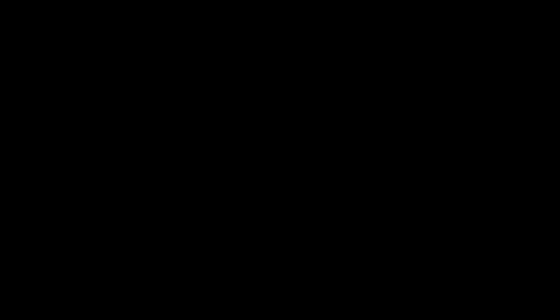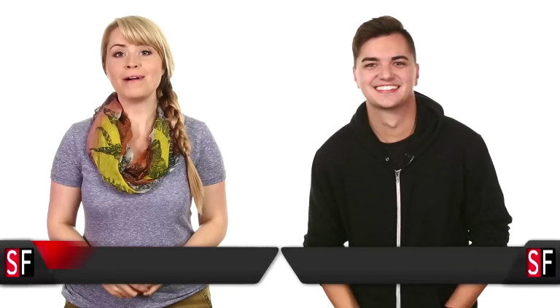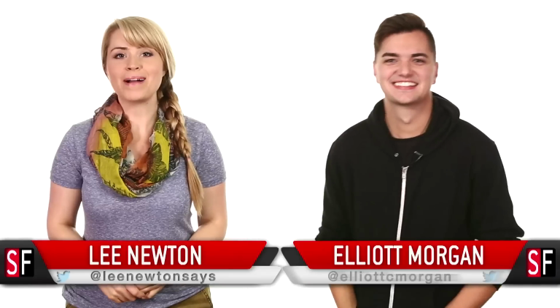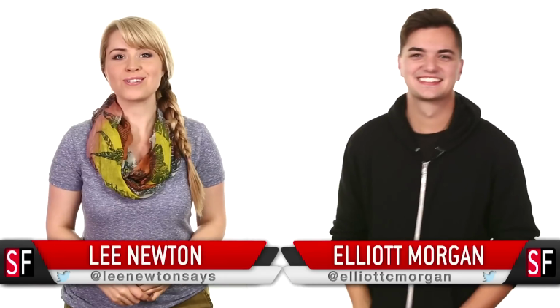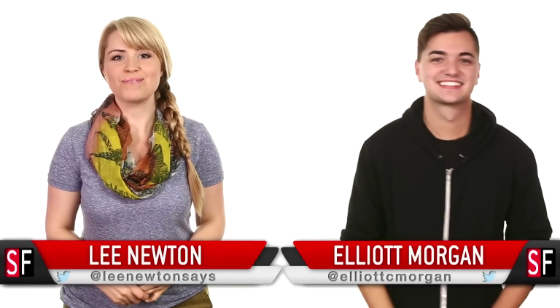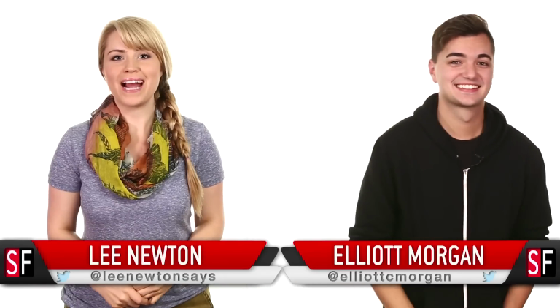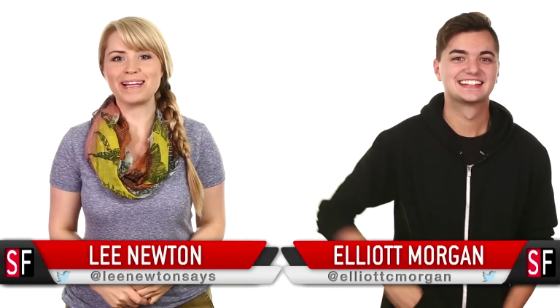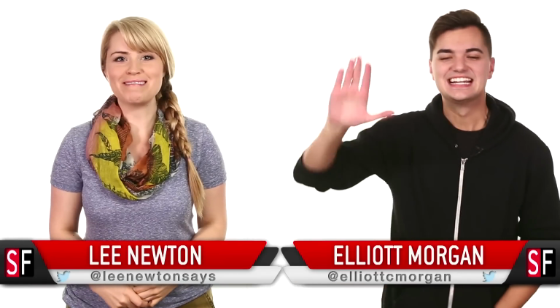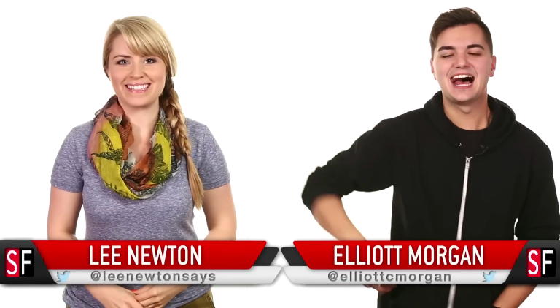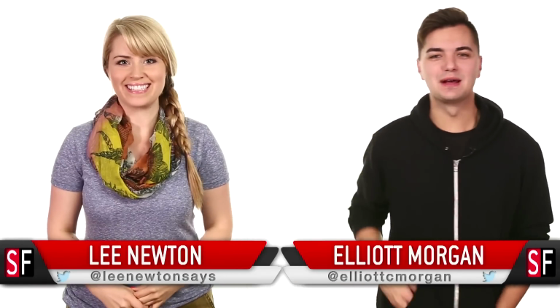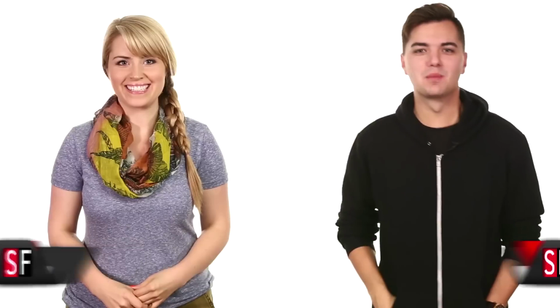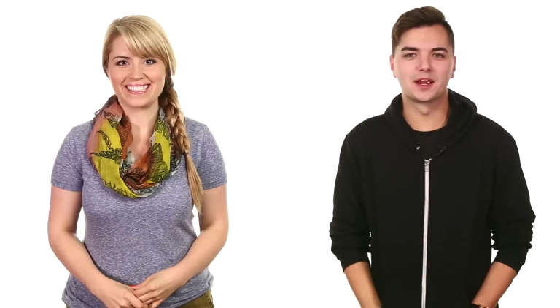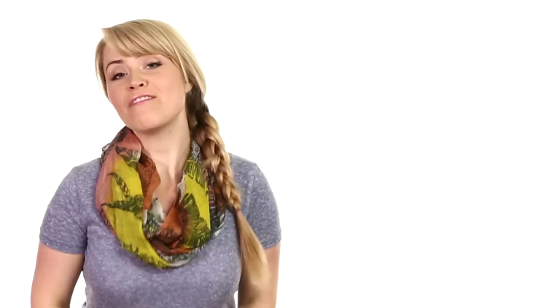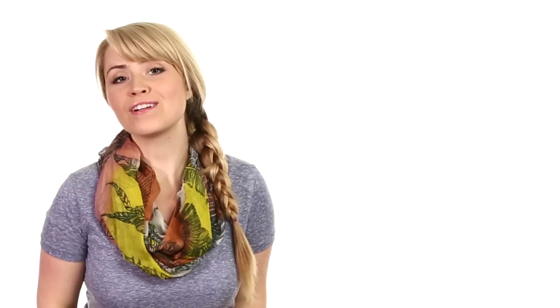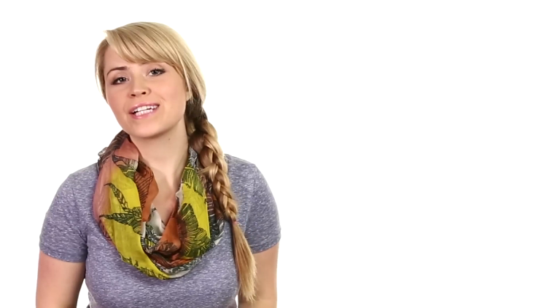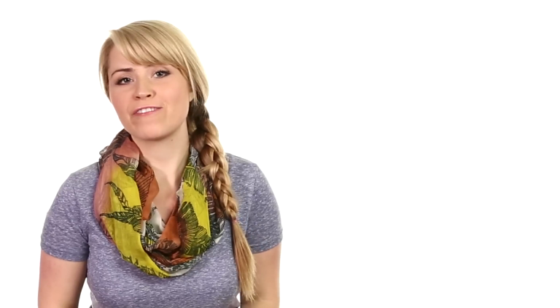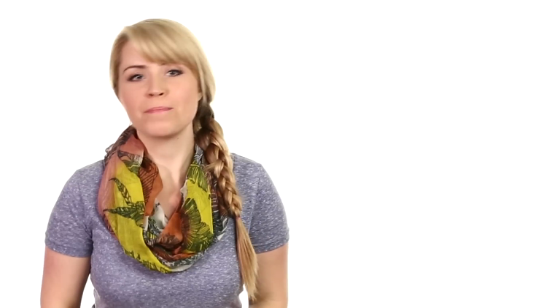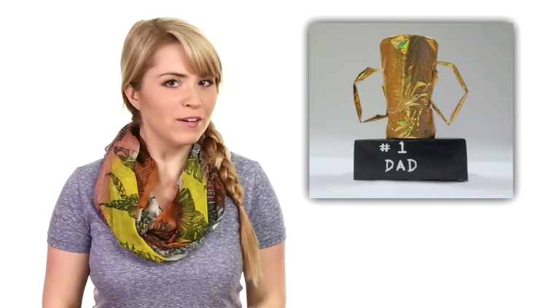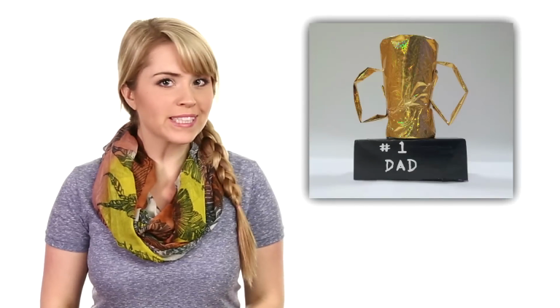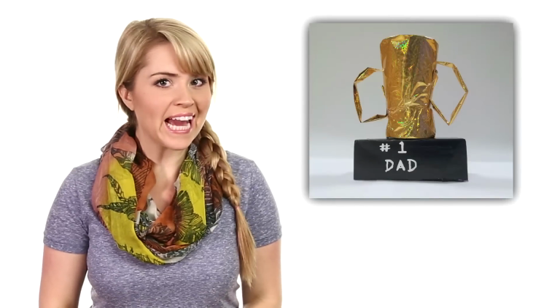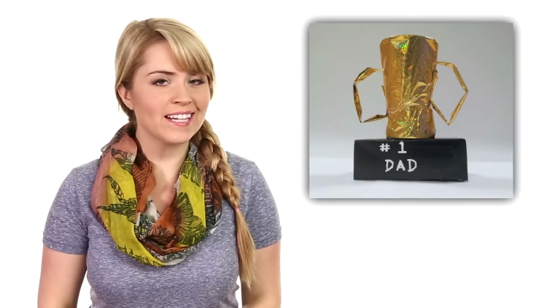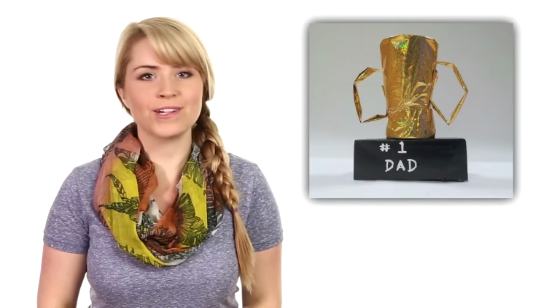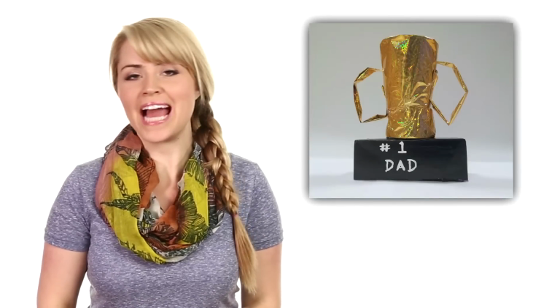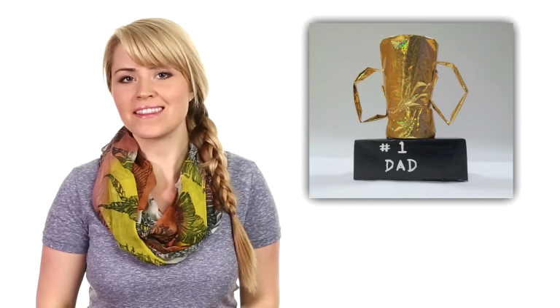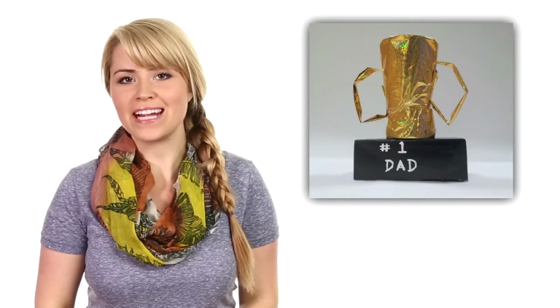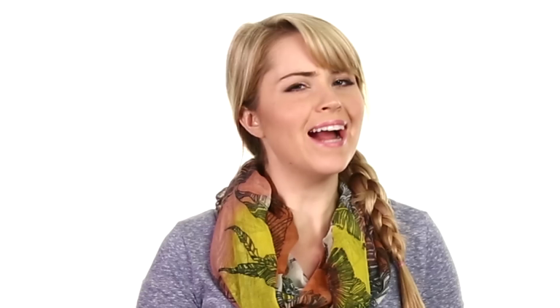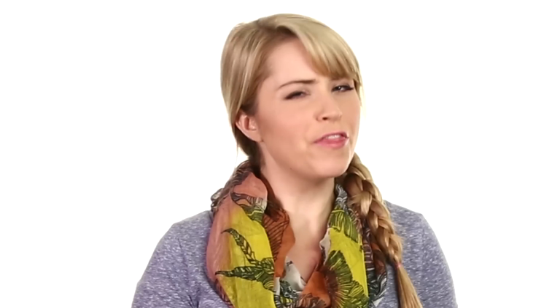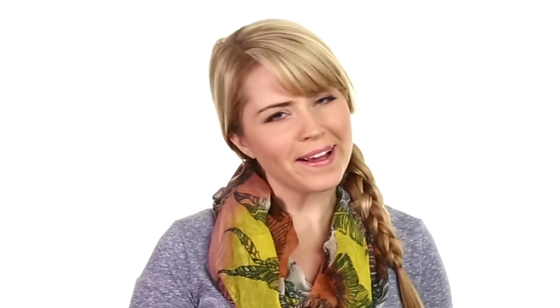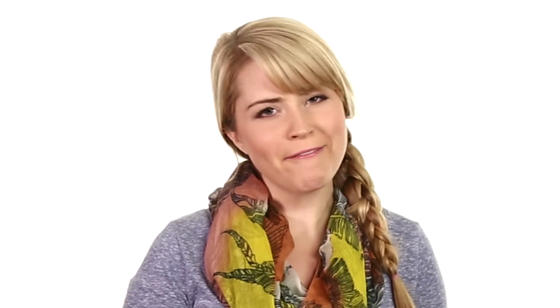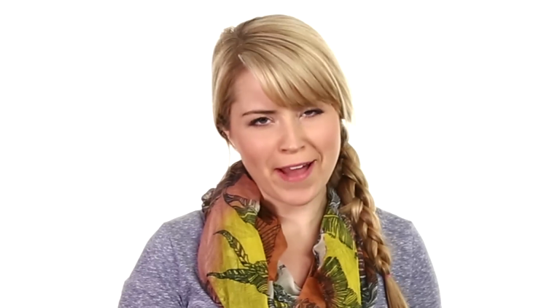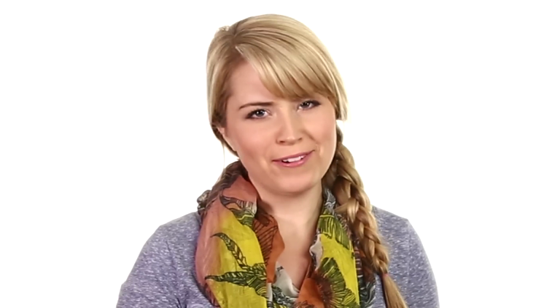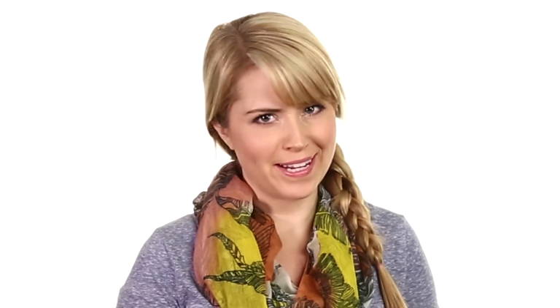Hi, welcome back to SourceBed. I'm Lee Newton. Hi, I'm Elliot Morgan. If you're looking for the perfect candidate for Dad of the Year, I think I found him.